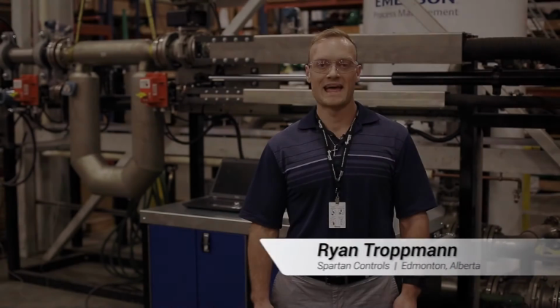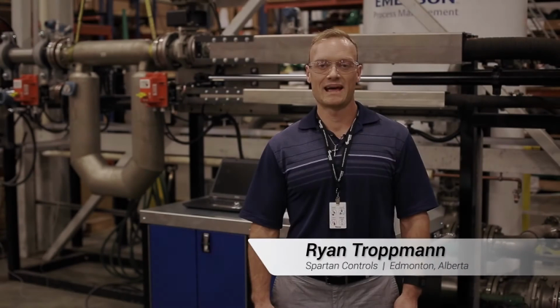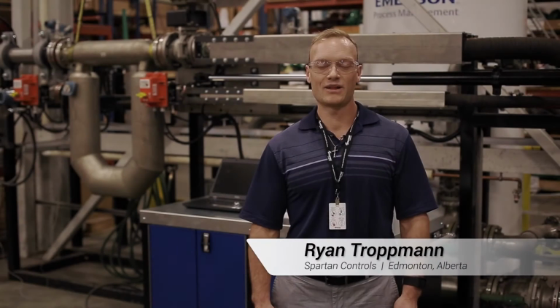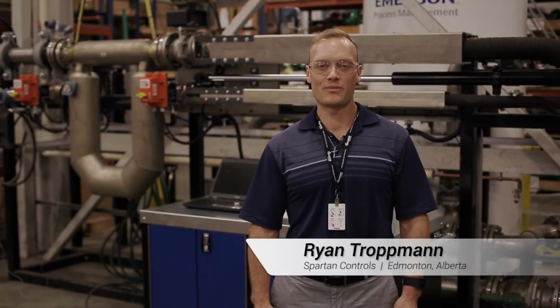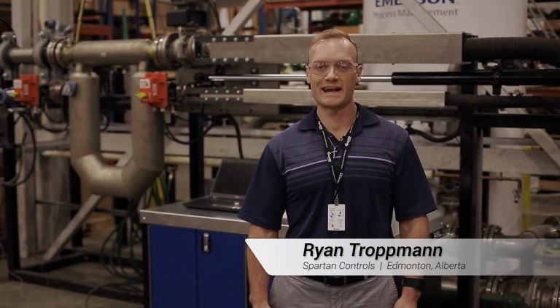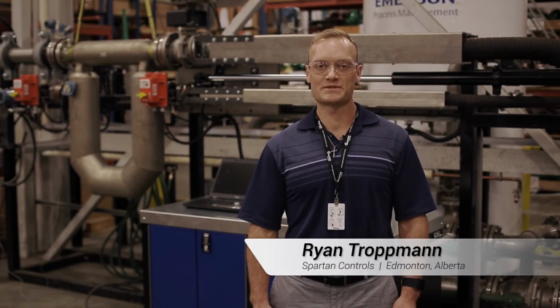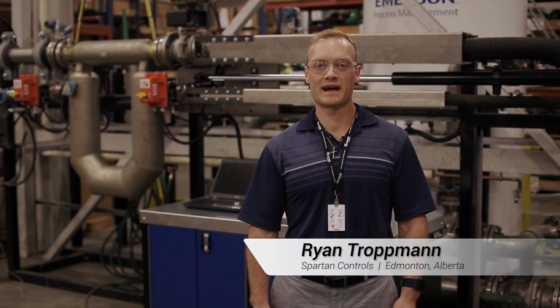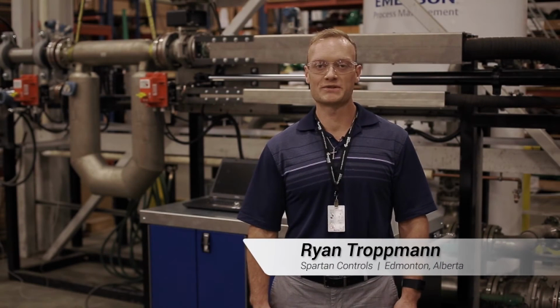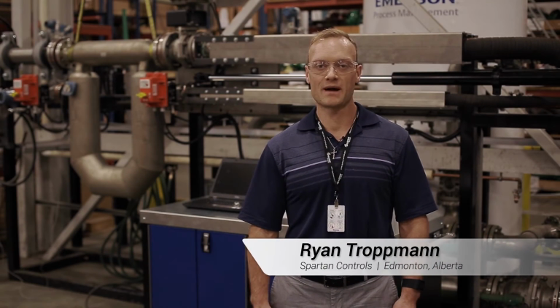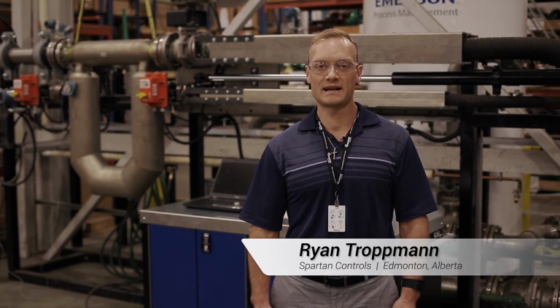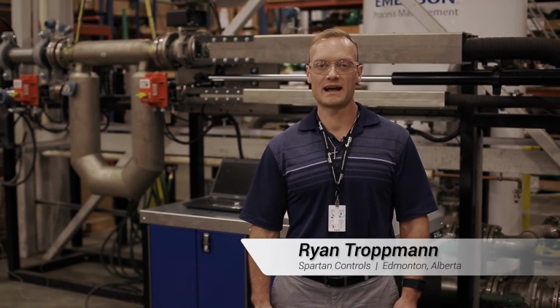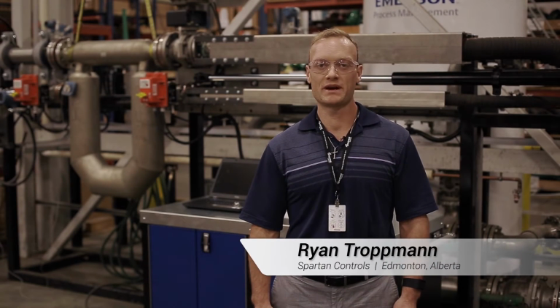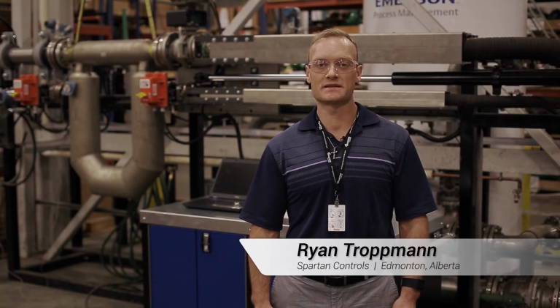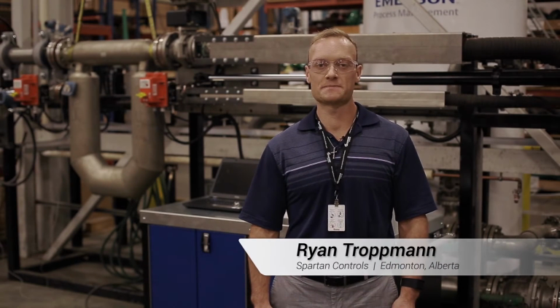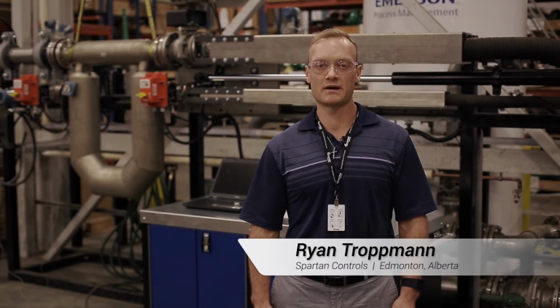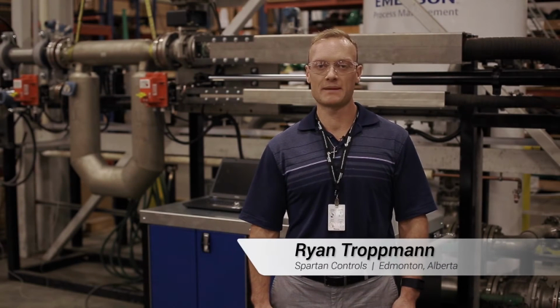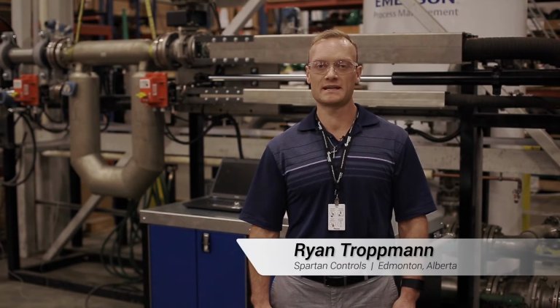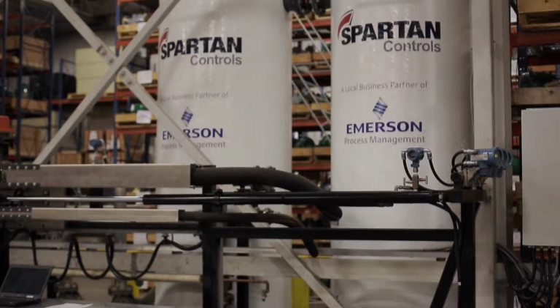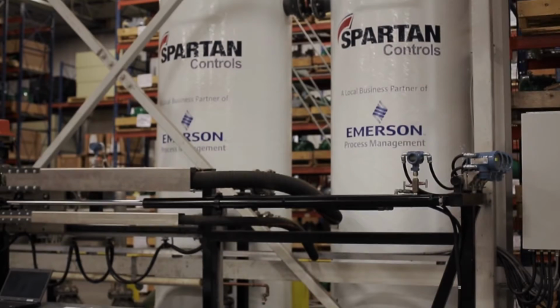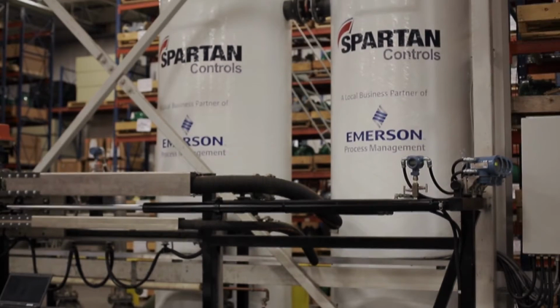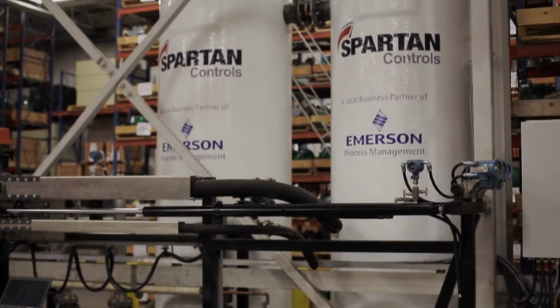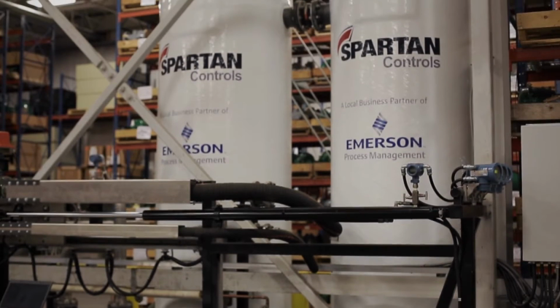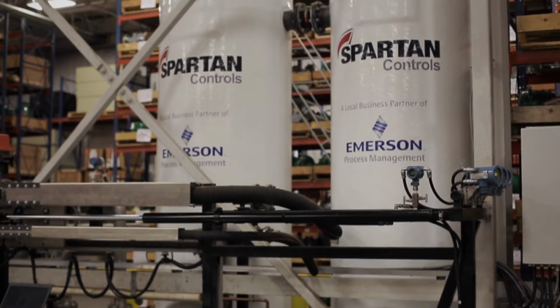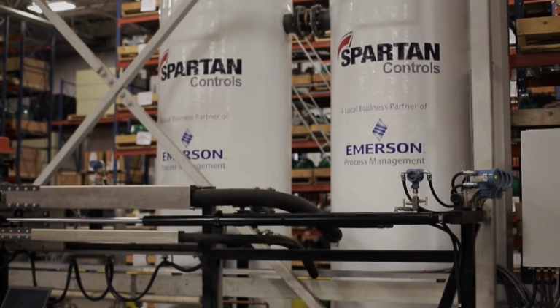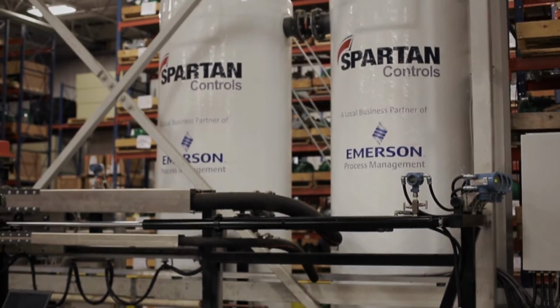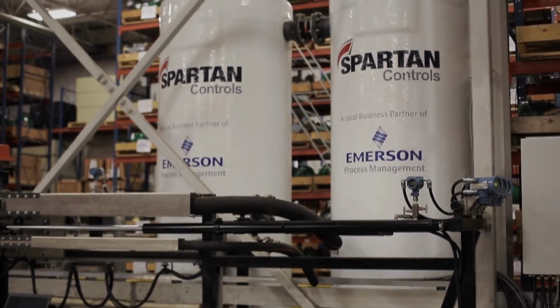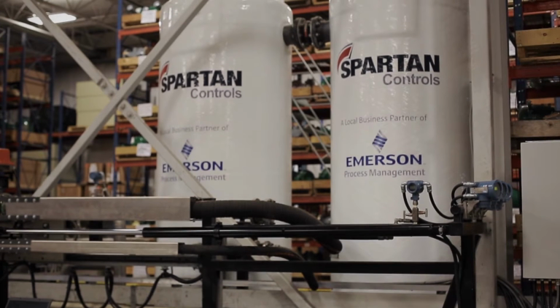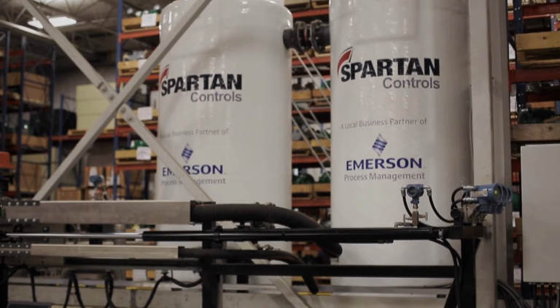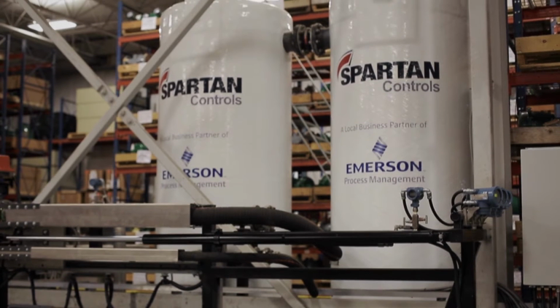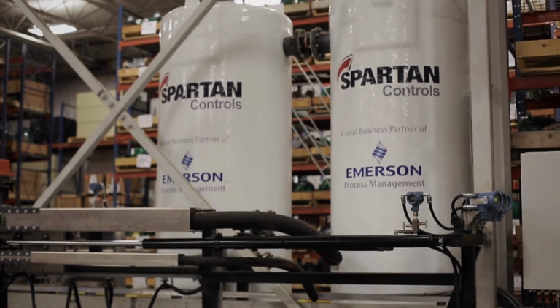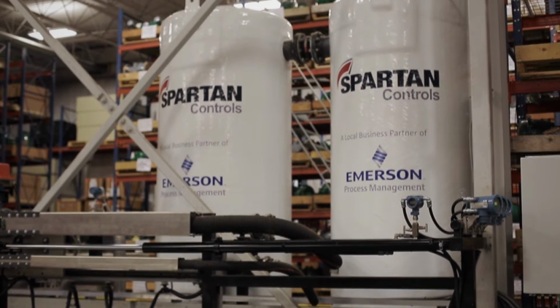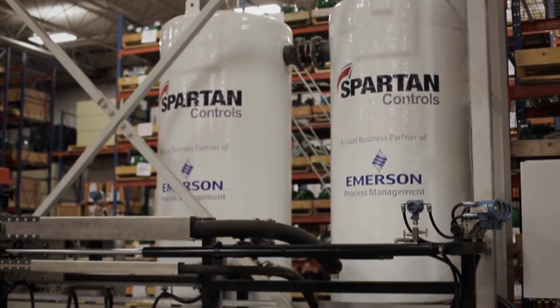Hello, my name is Ryan Traubman and I'm here at Spartan Edmonton to give you a look into our new master meter proving stand.